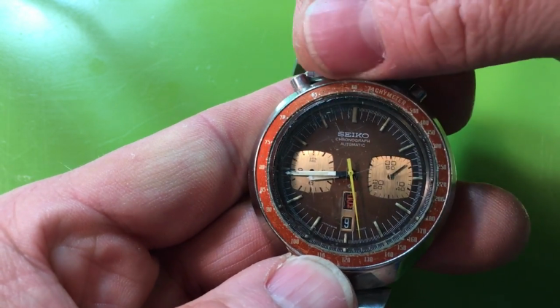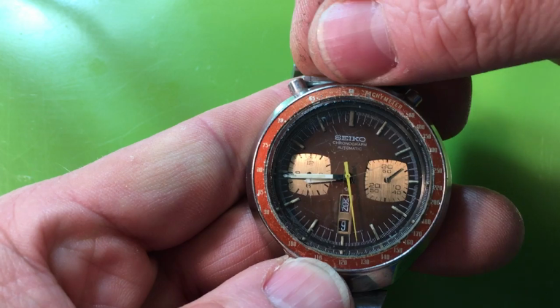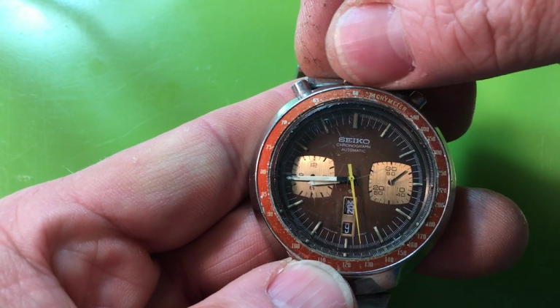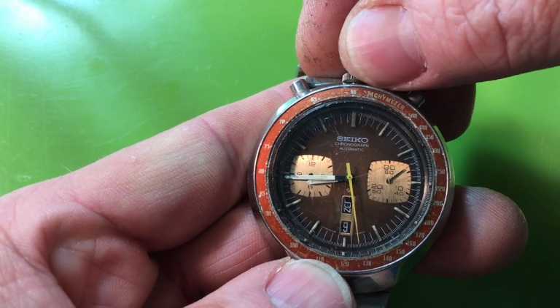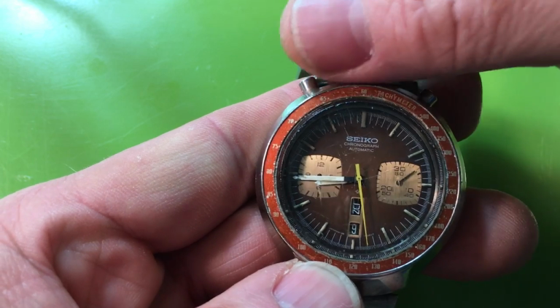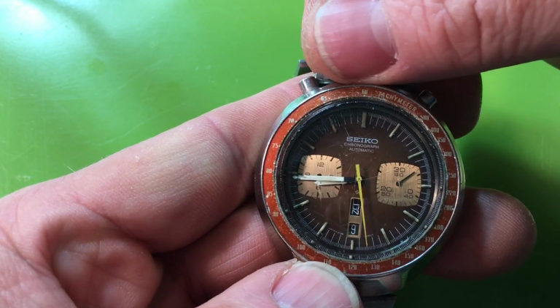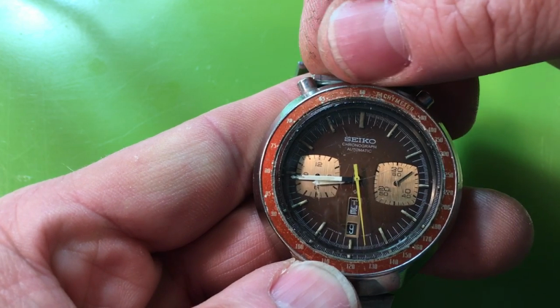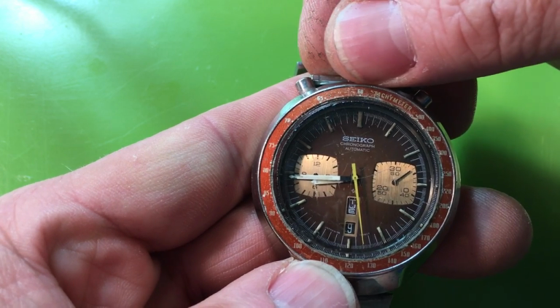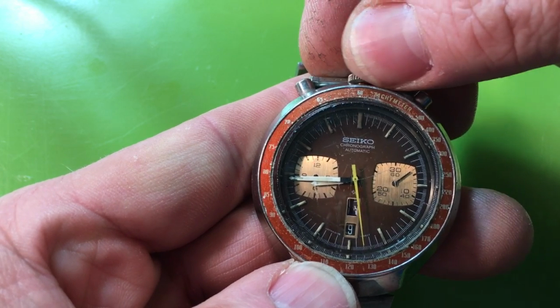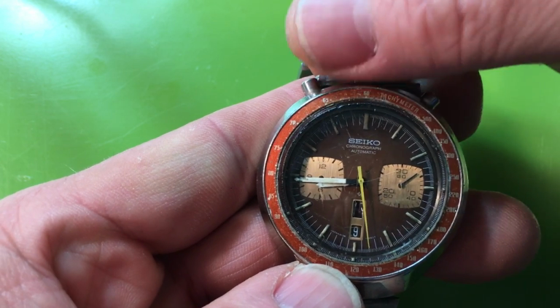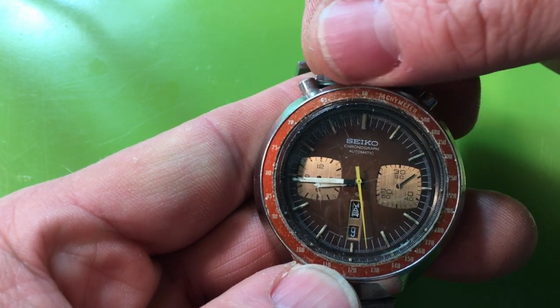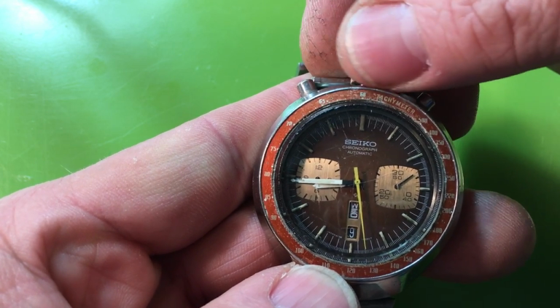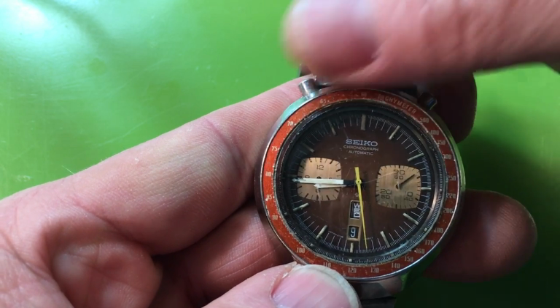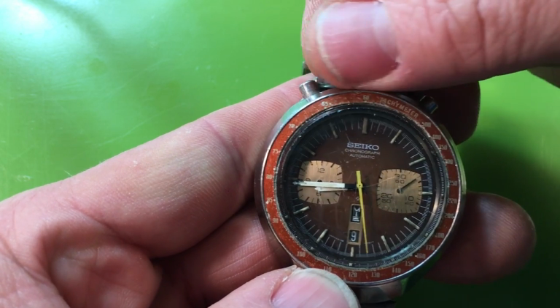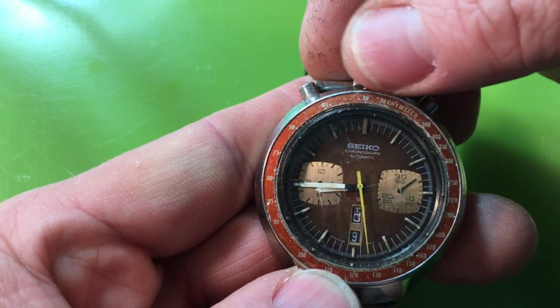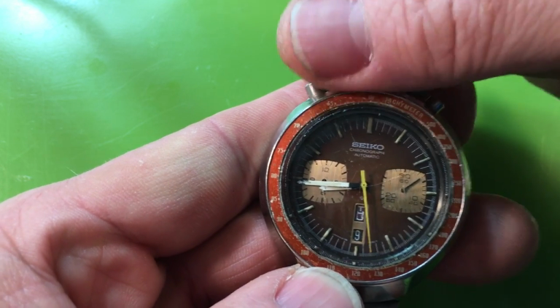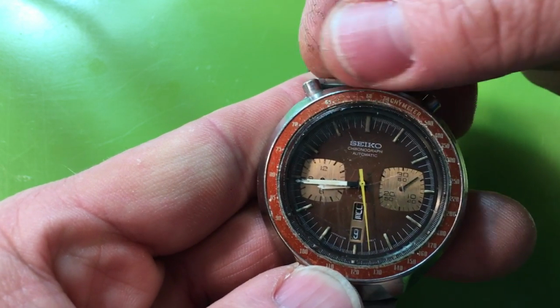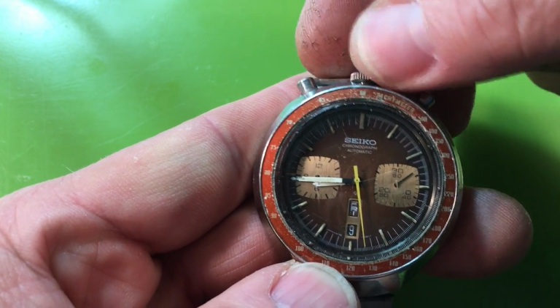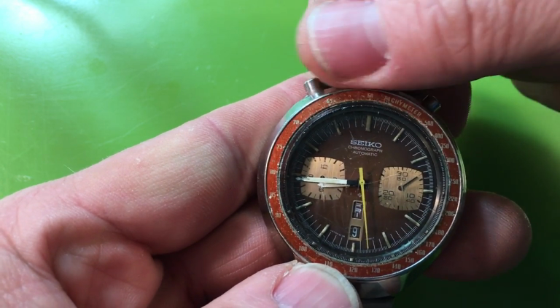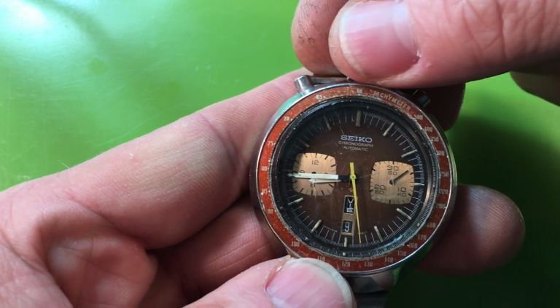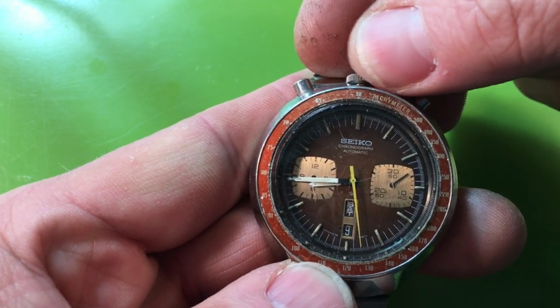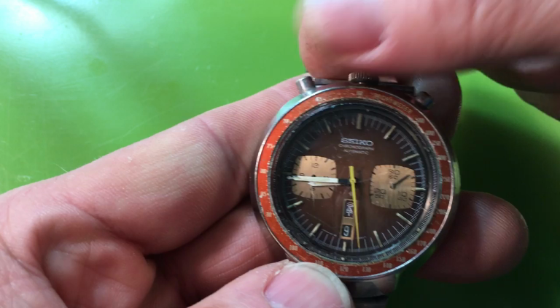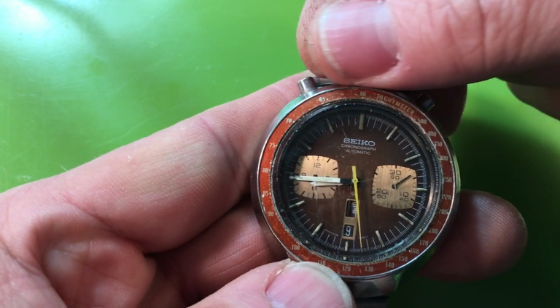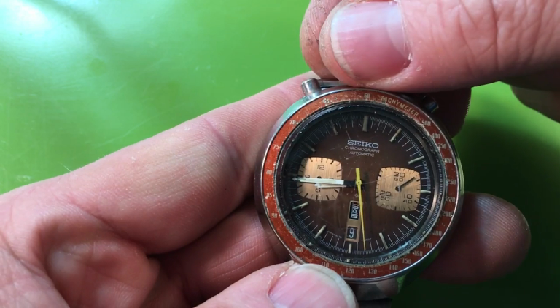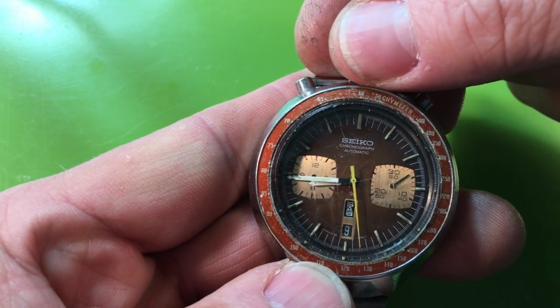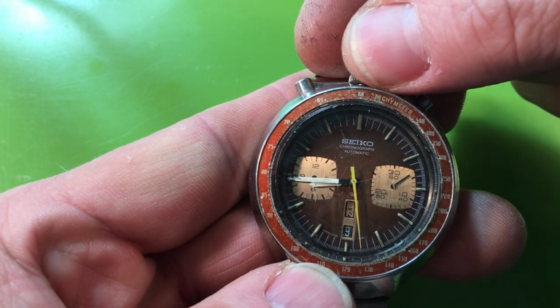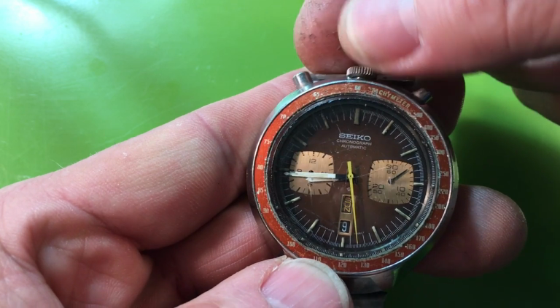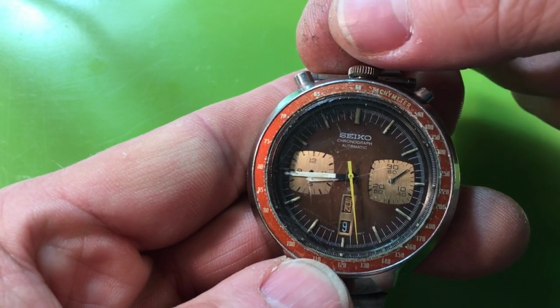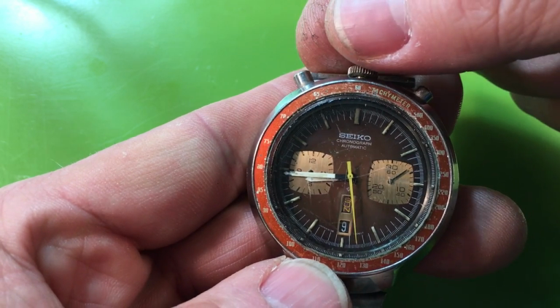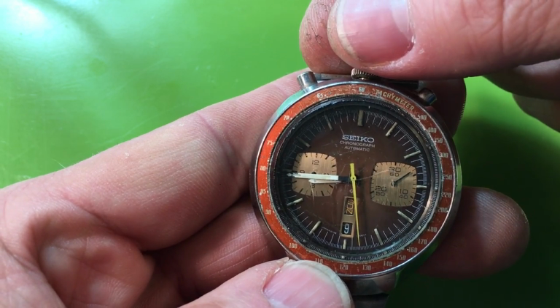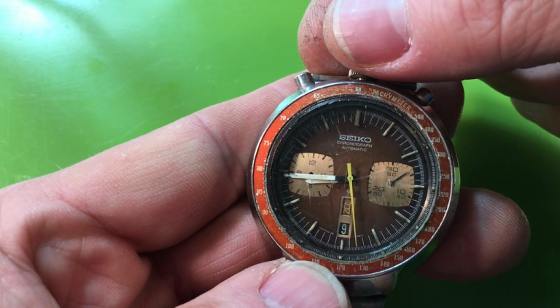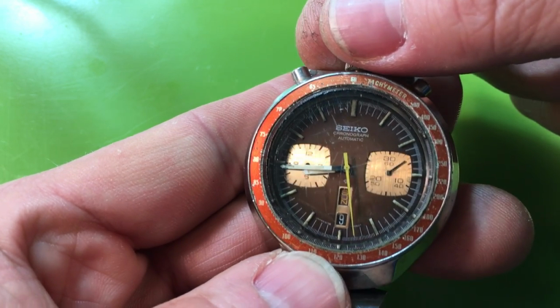He saw a lot of sun in this one too. You can see that the red Sunday is now more of an orange.